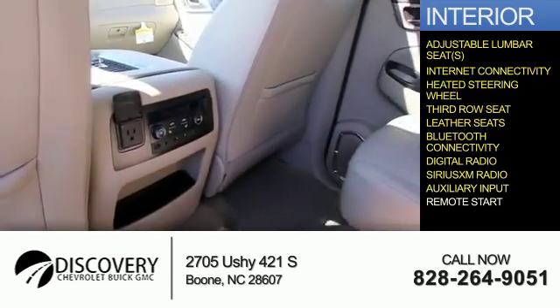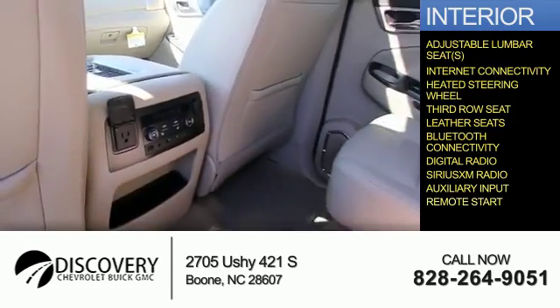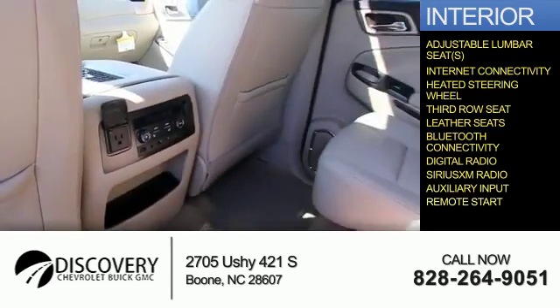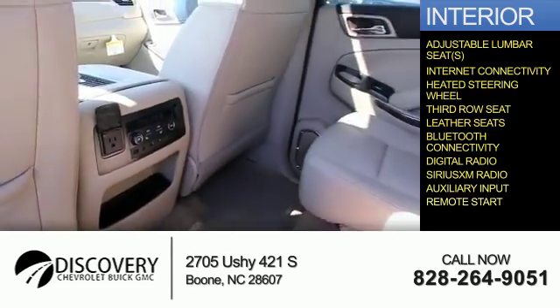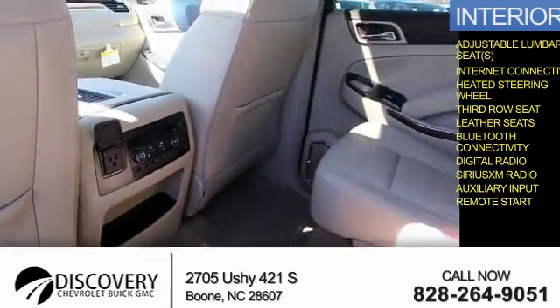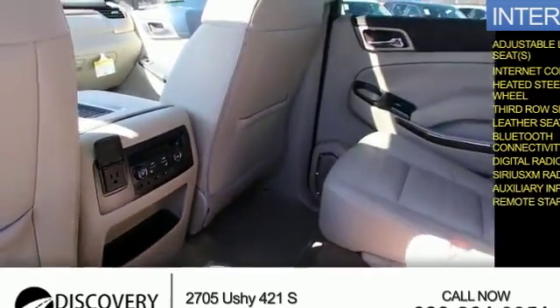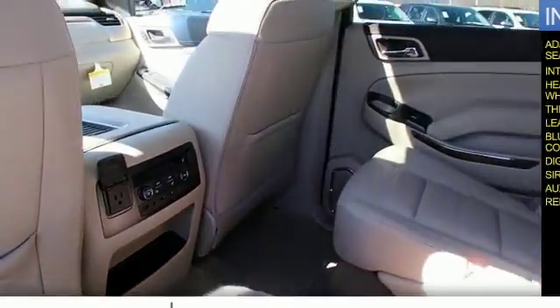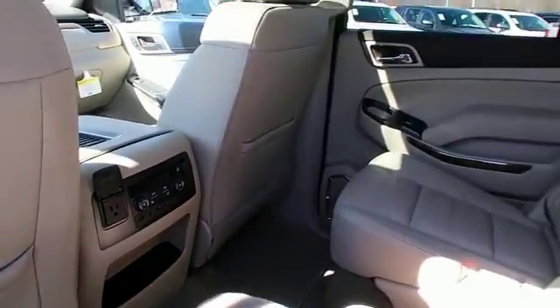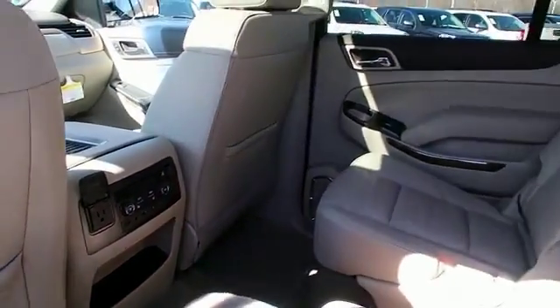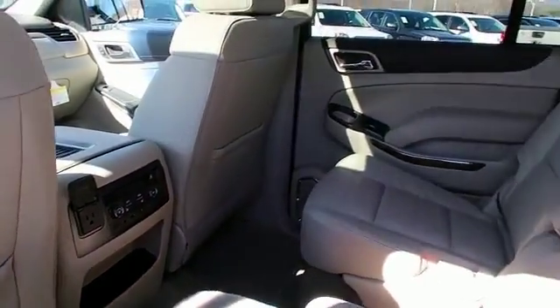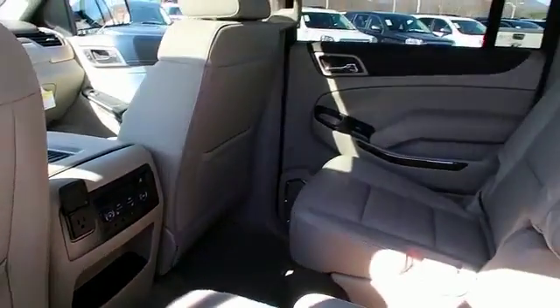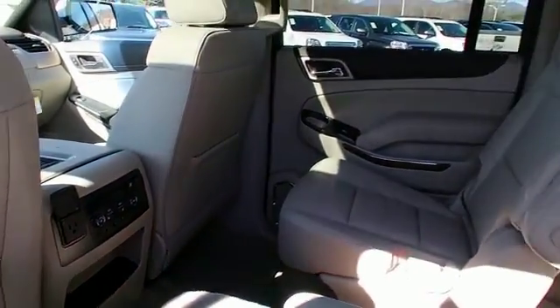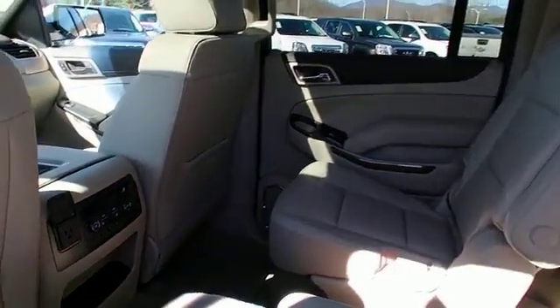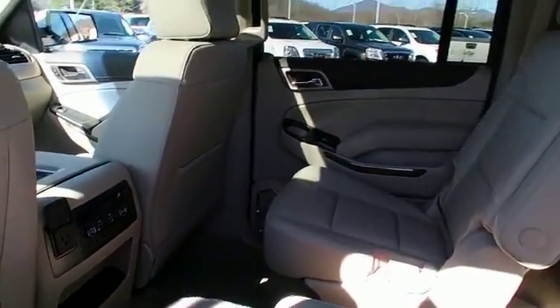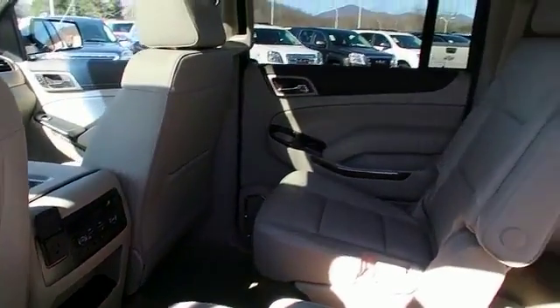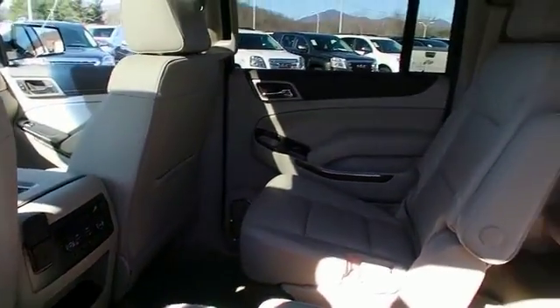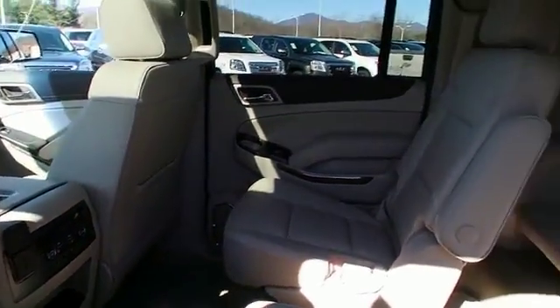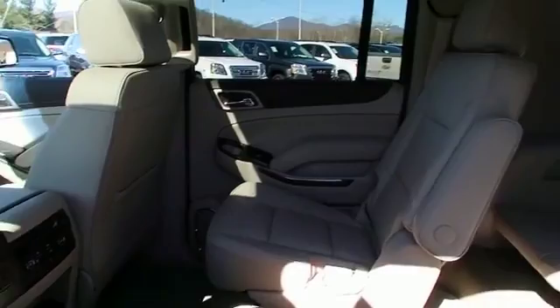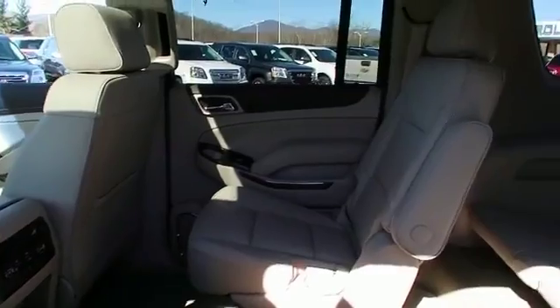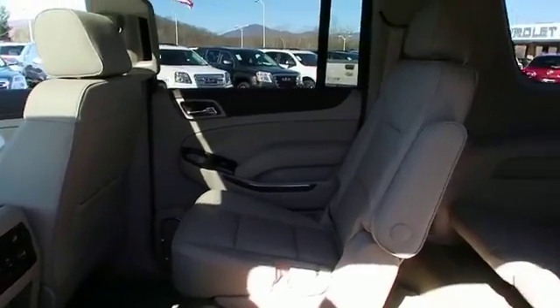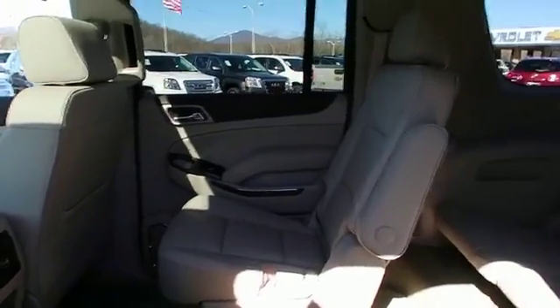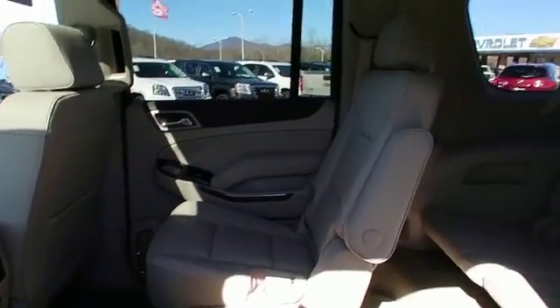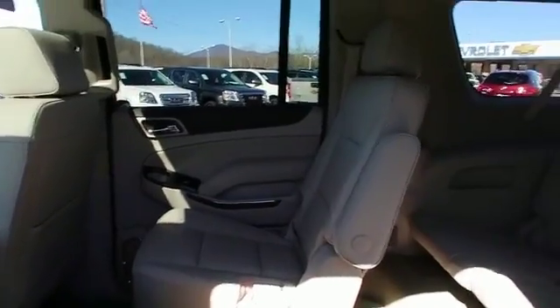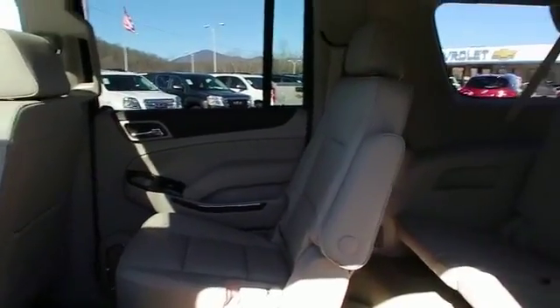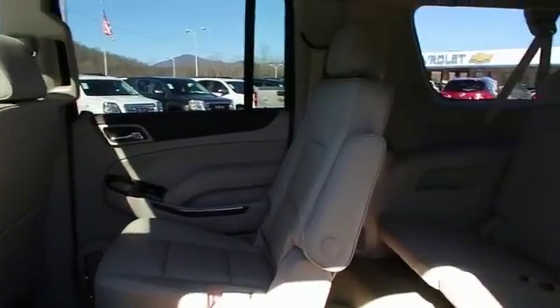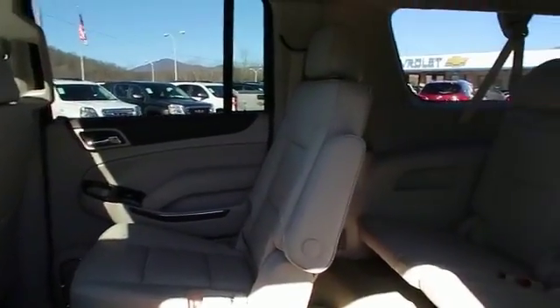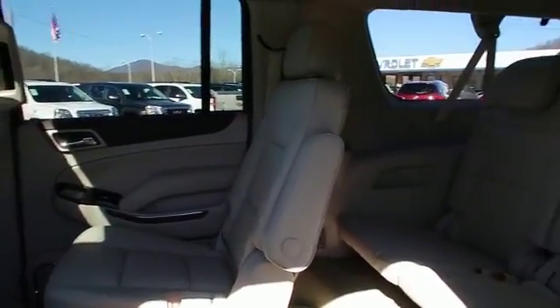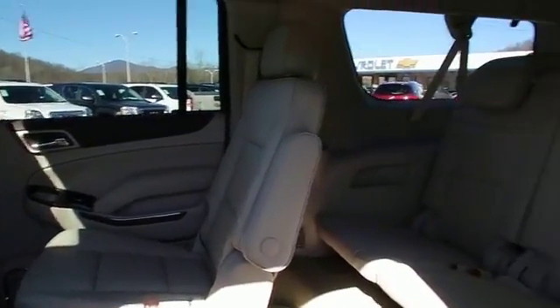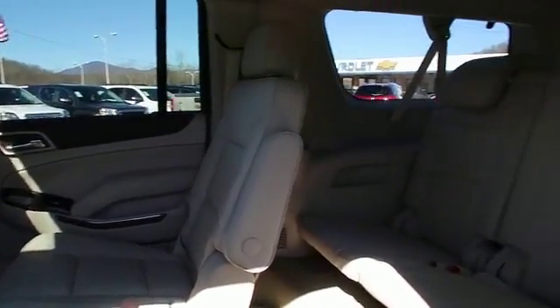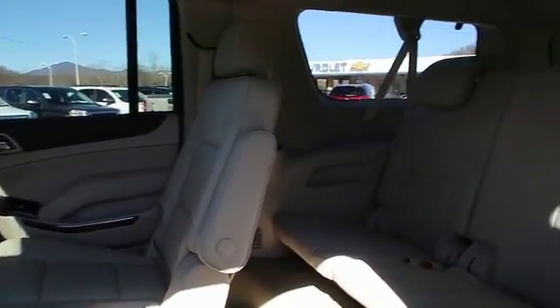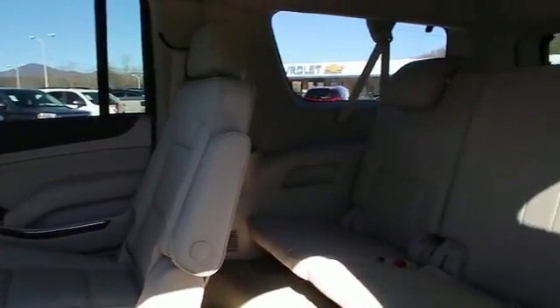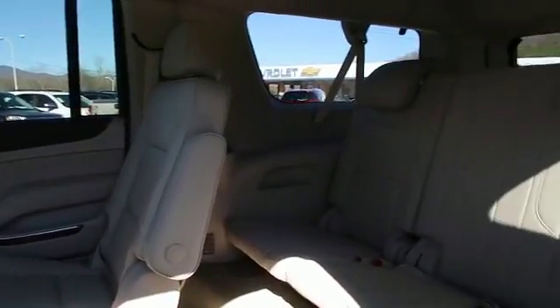Remote start. Great quality at a great price. Call or click to contact us today.